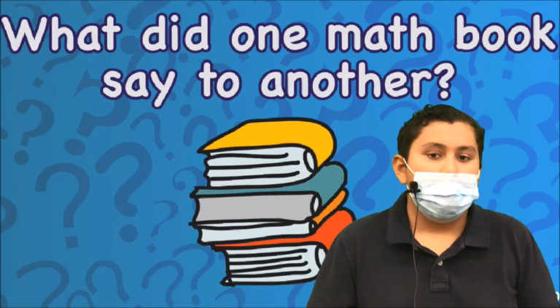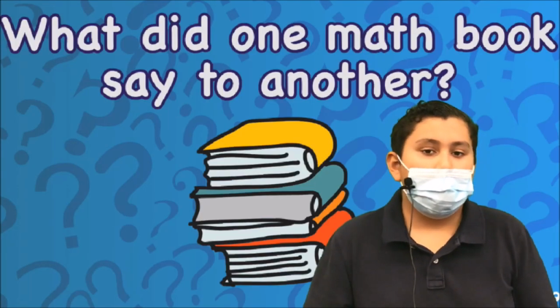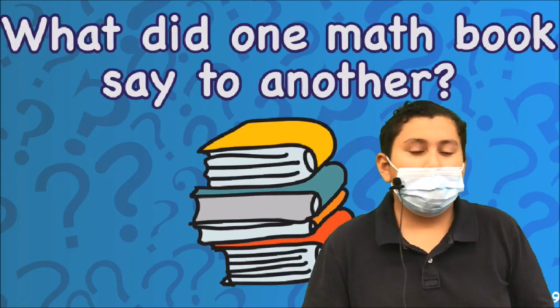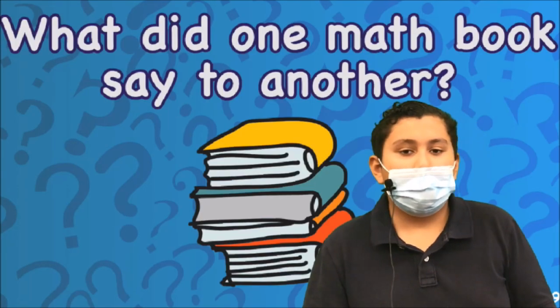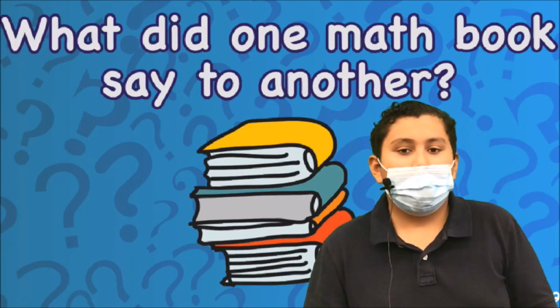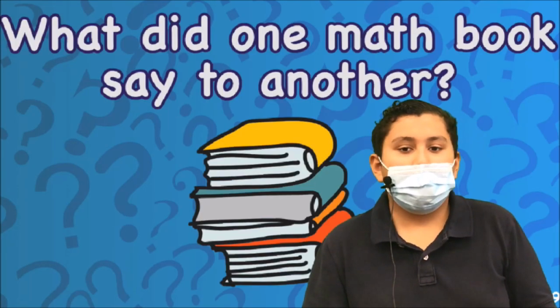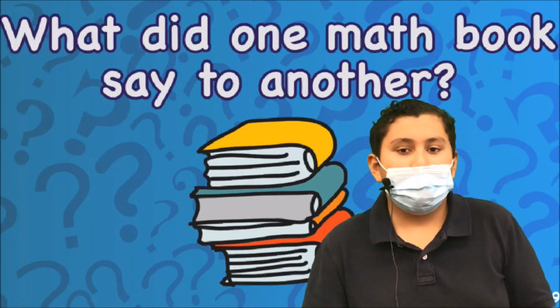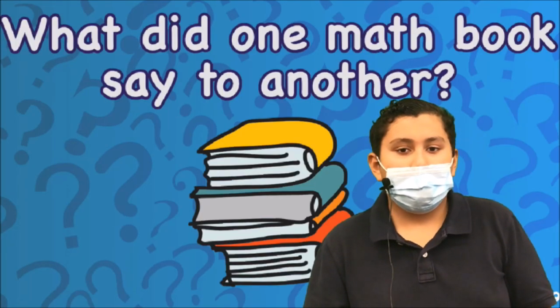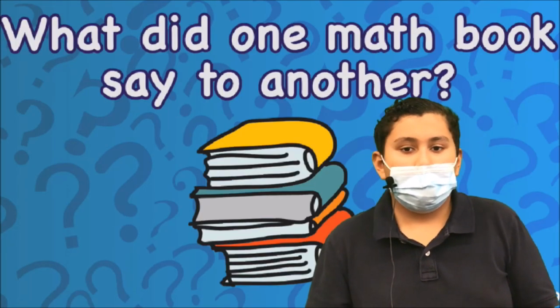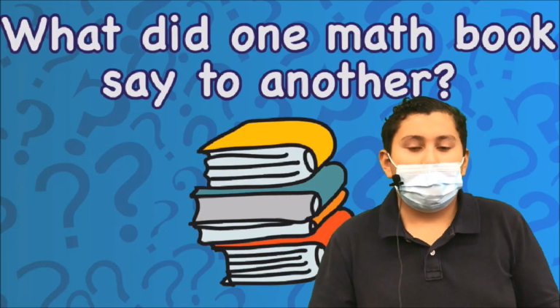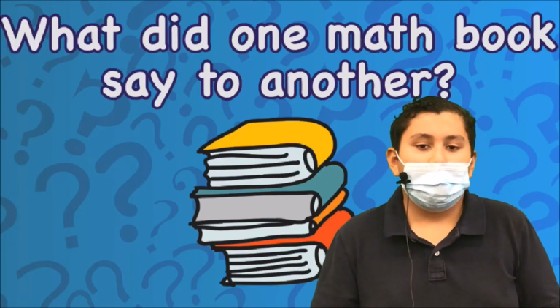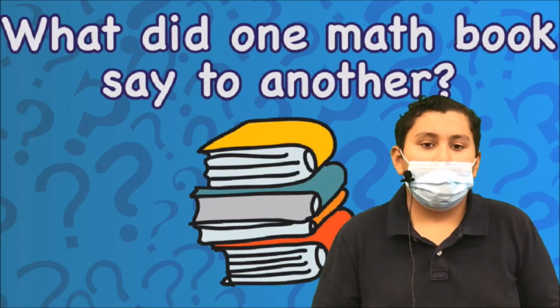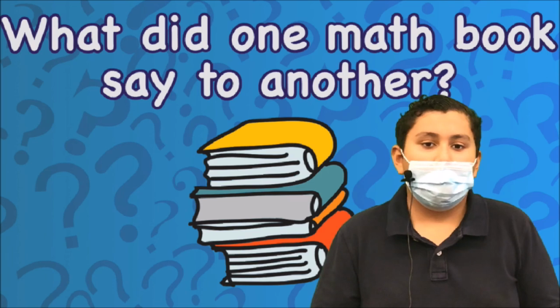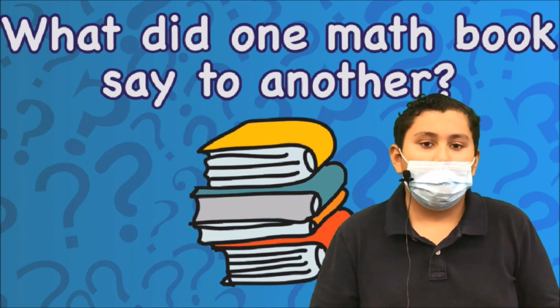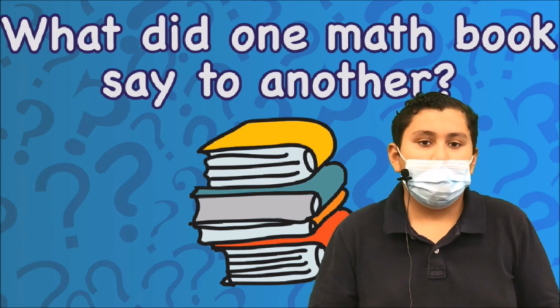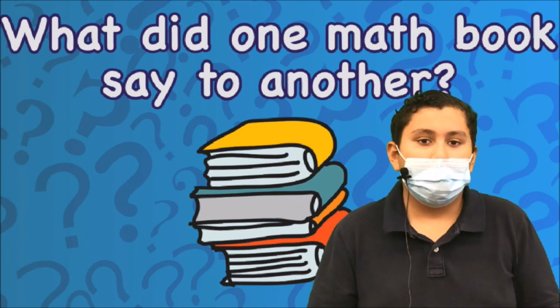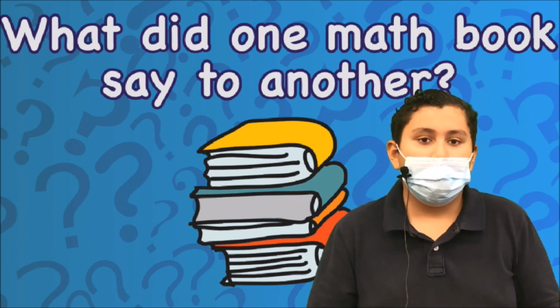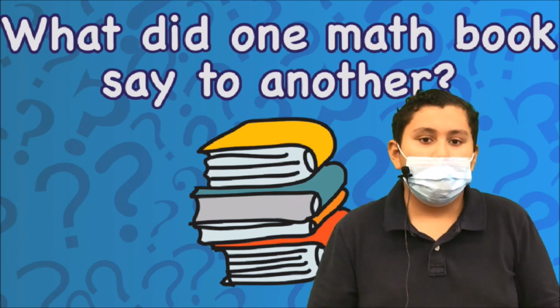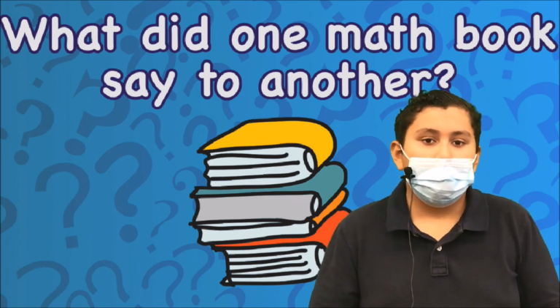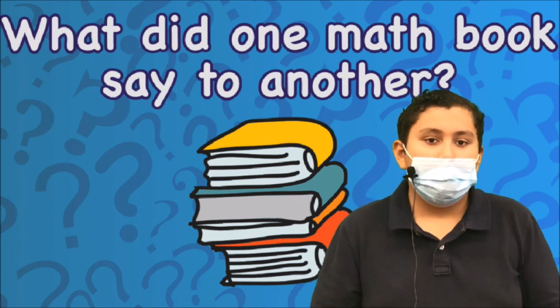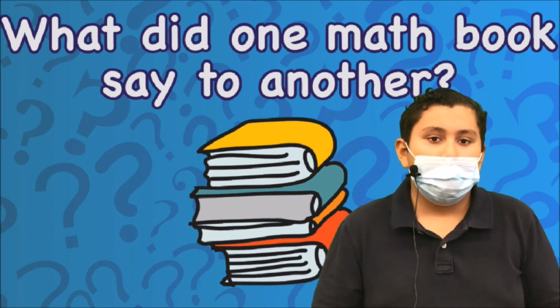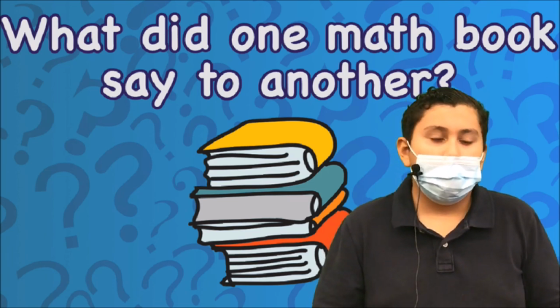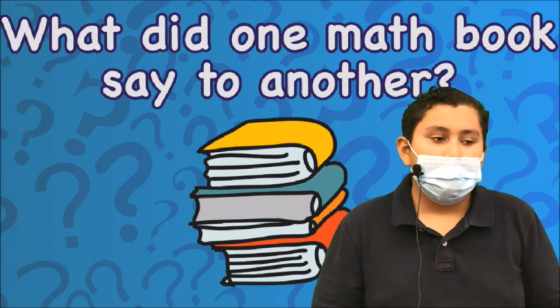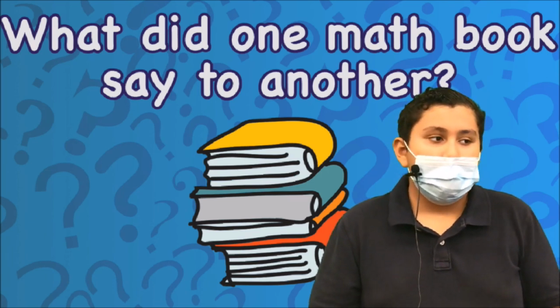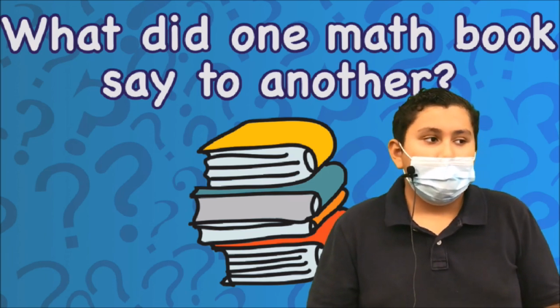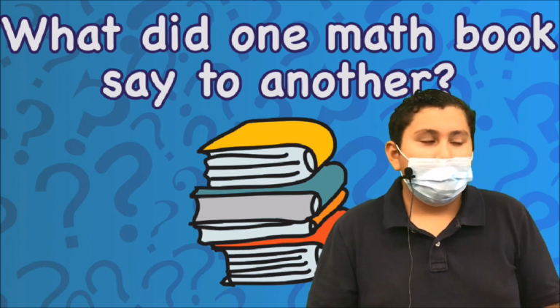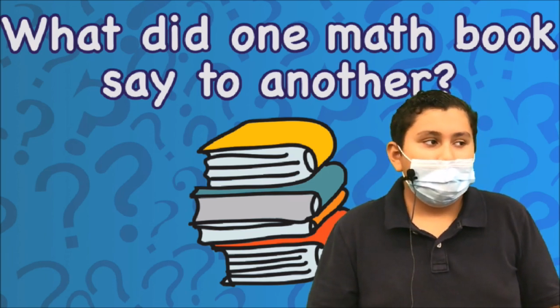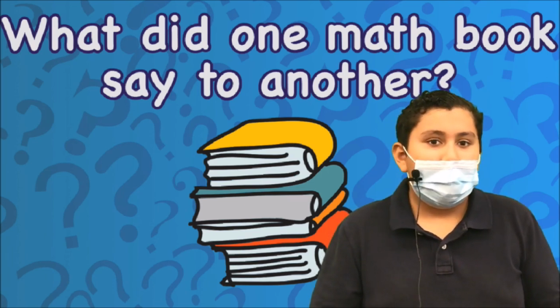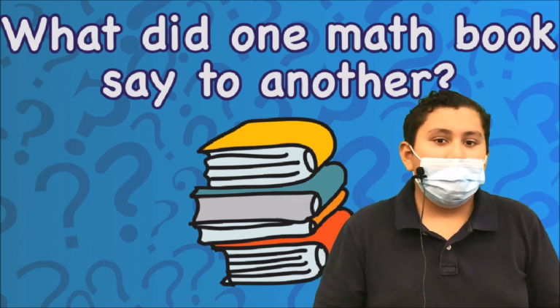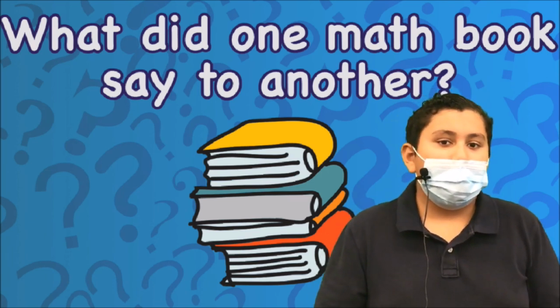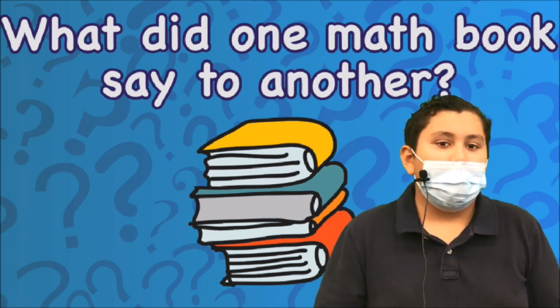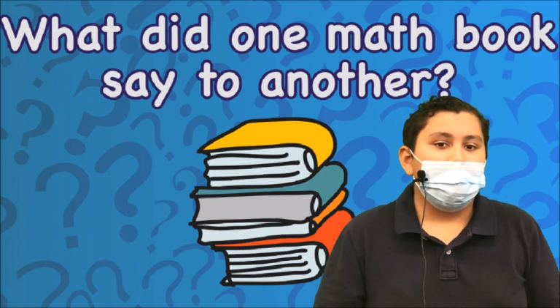What did the MacBook say to the other MacBook? I don't know. I have a lot of problems.